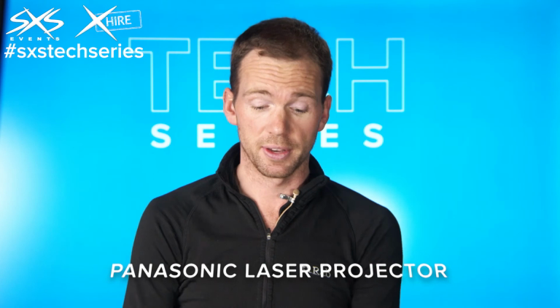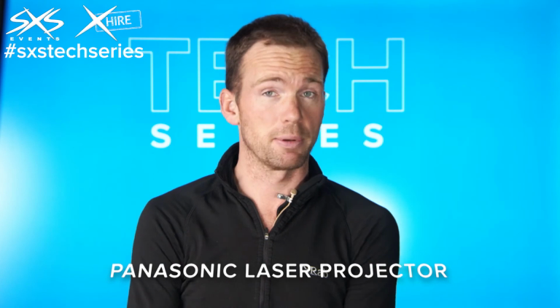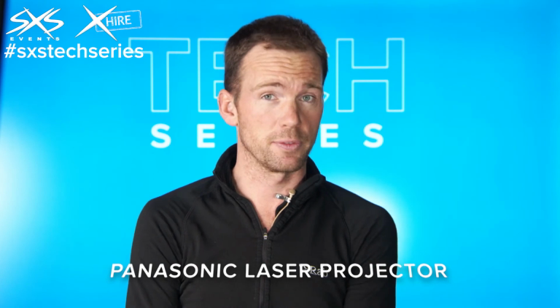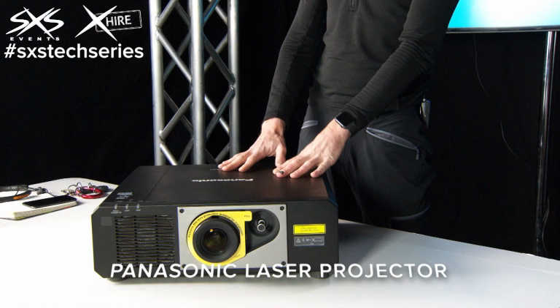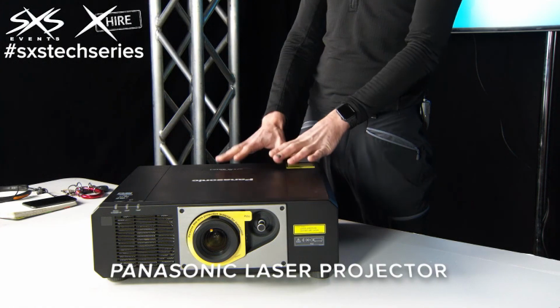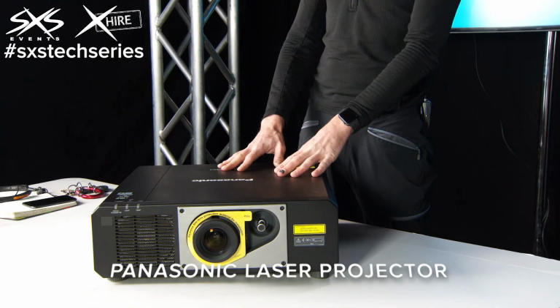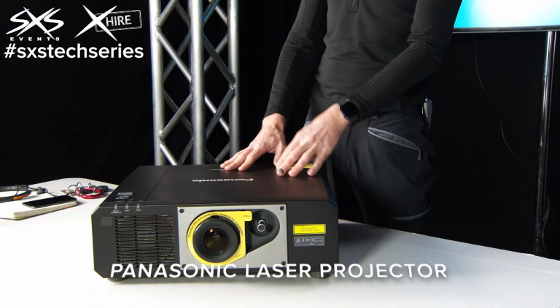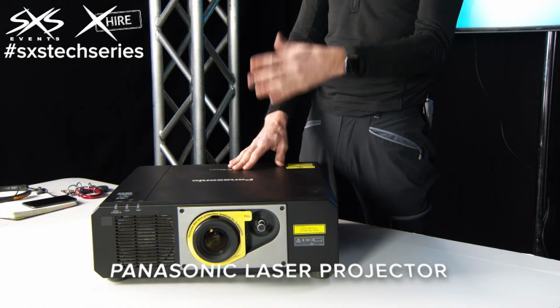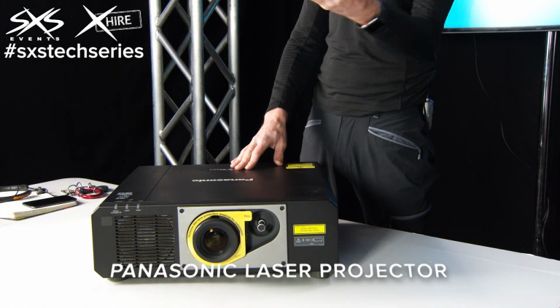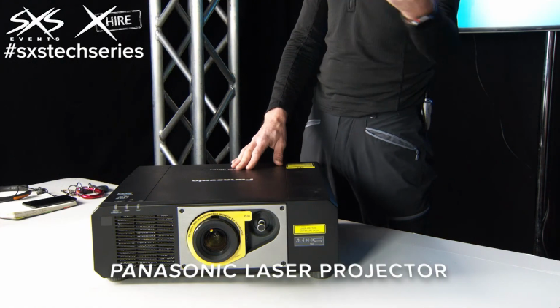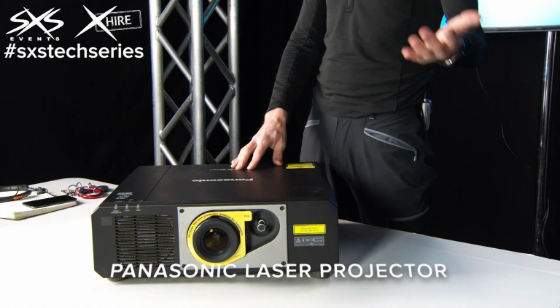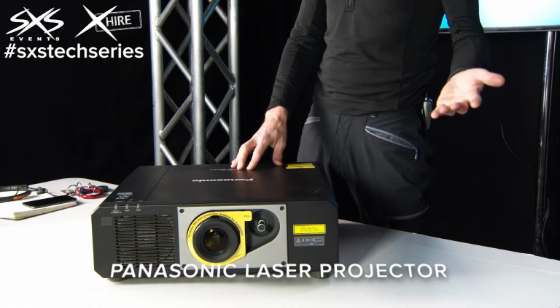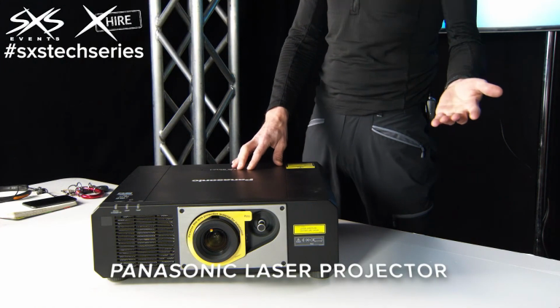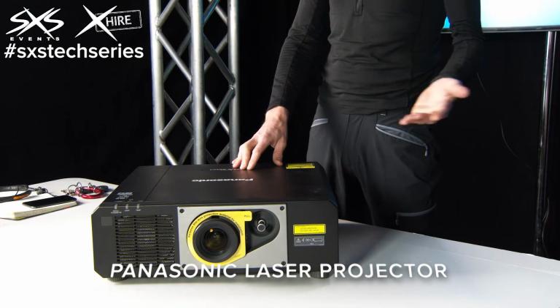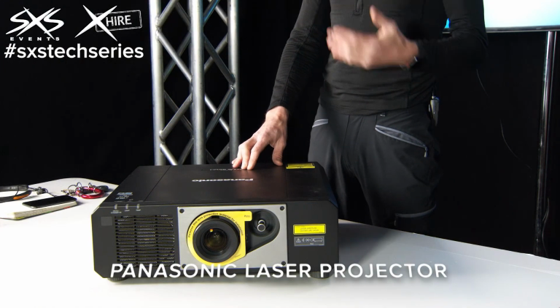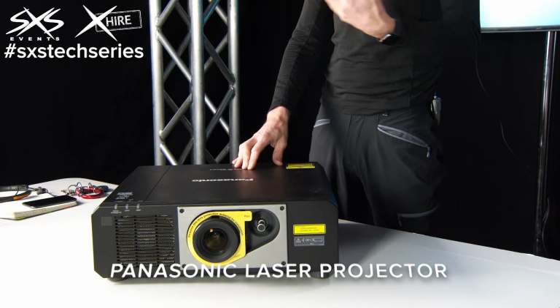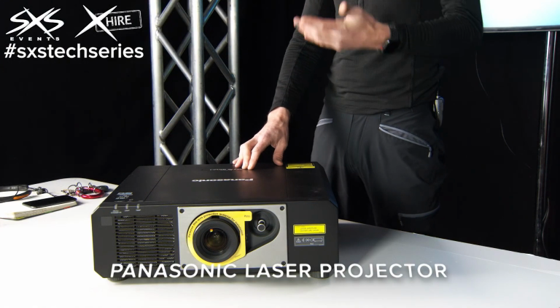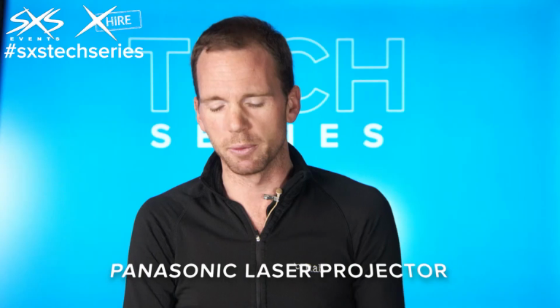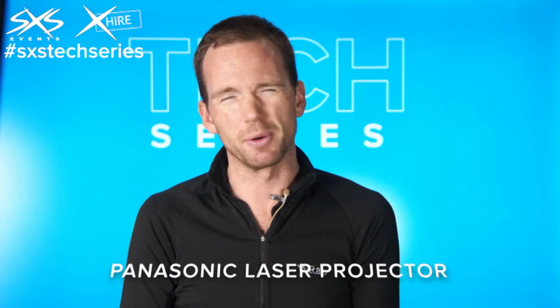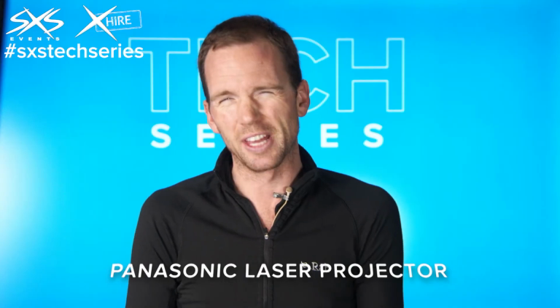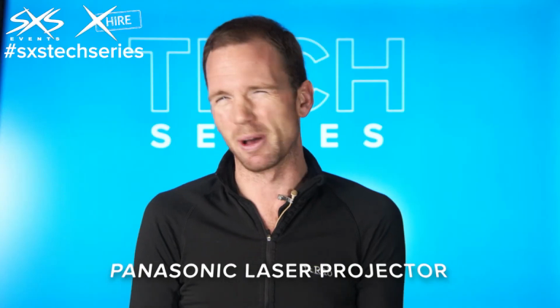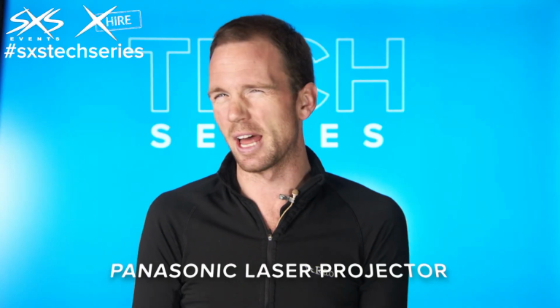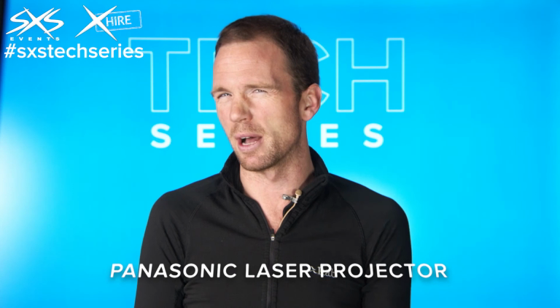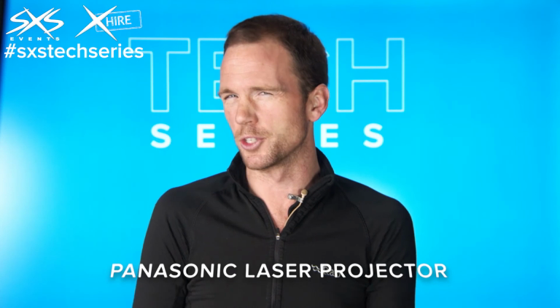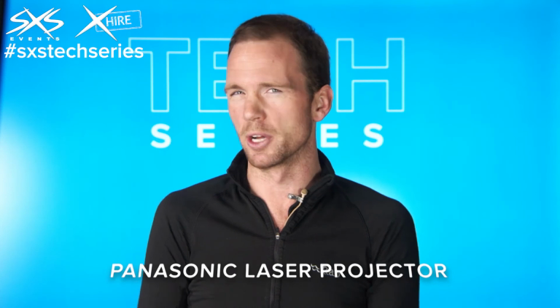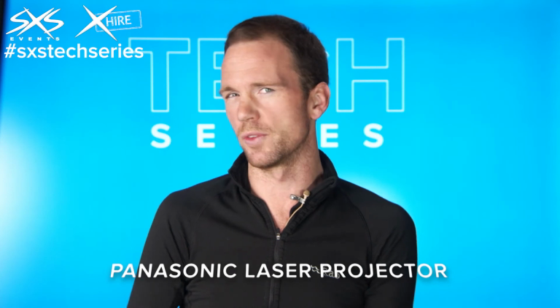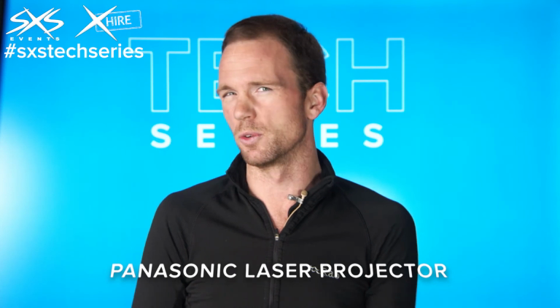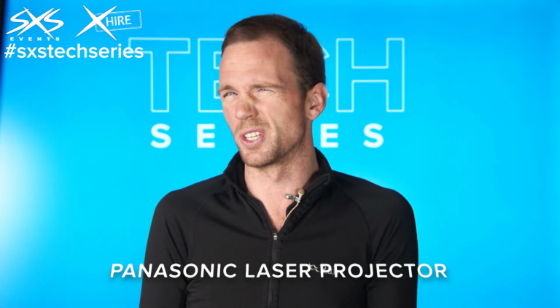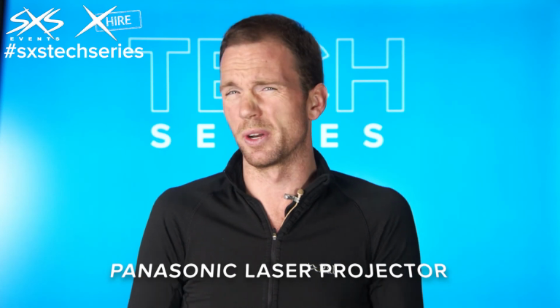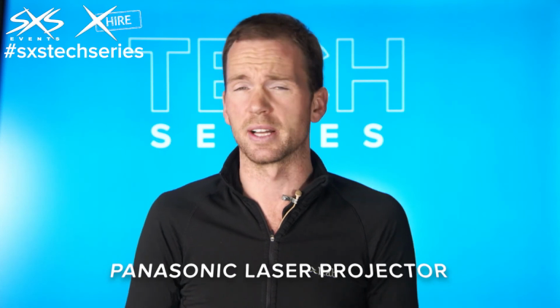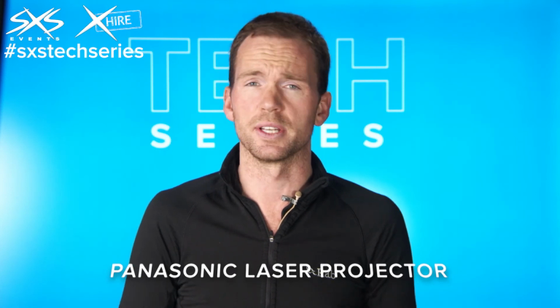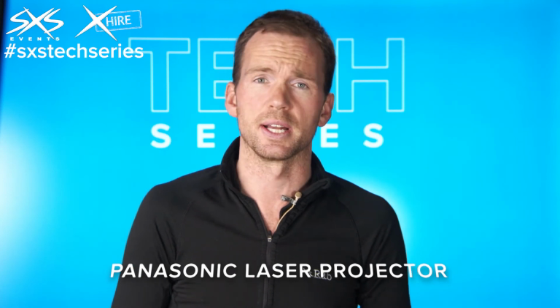The lamp life on these ones is very, very long — in the many, many thousands of hours. Generally speaking, we don't really think about the lamp hours so much on this at all, because it's not really a factor these days.